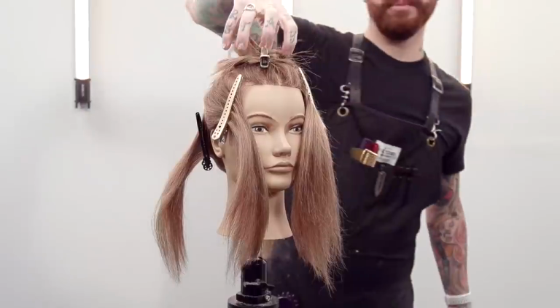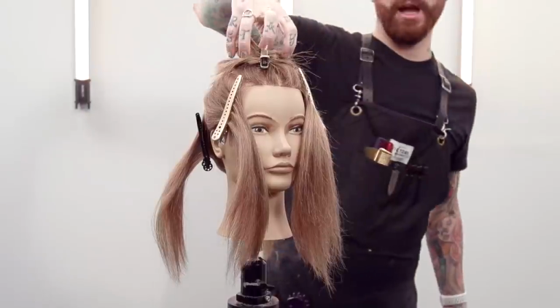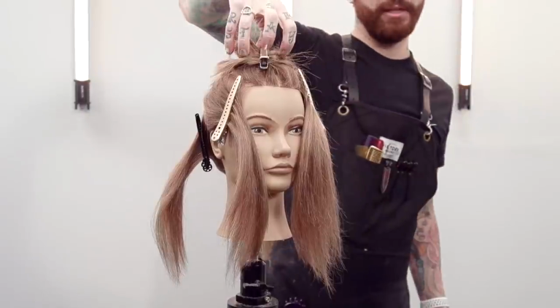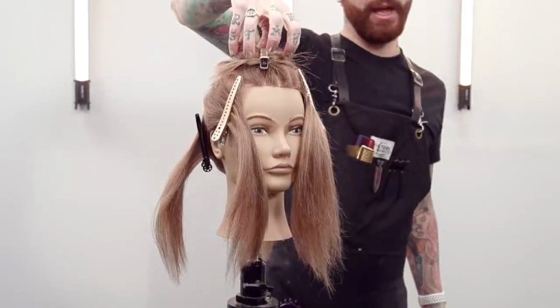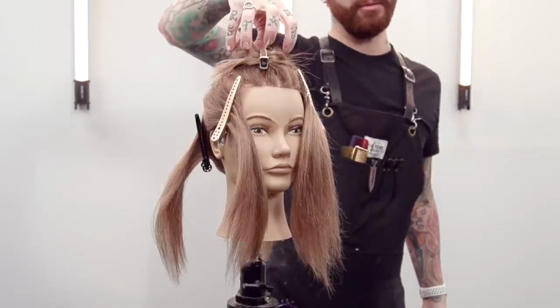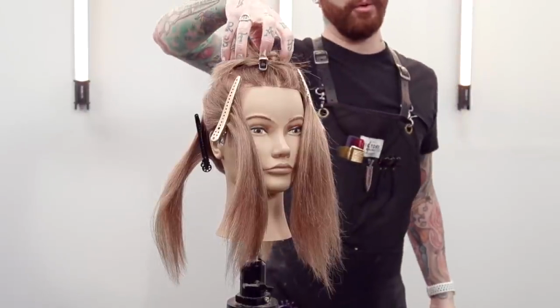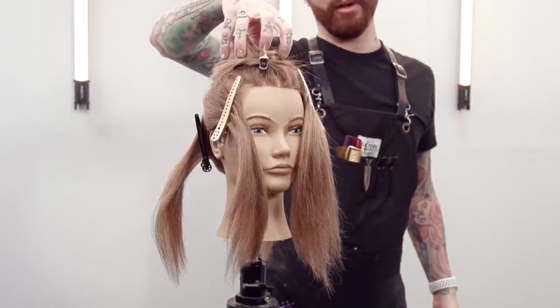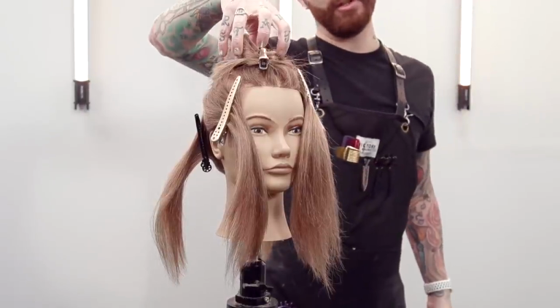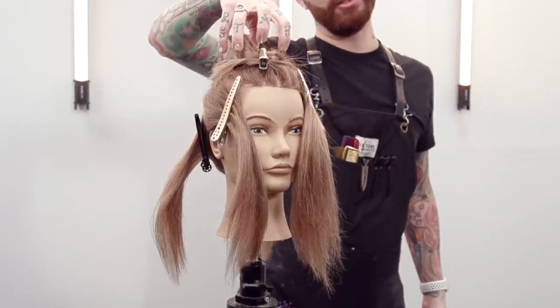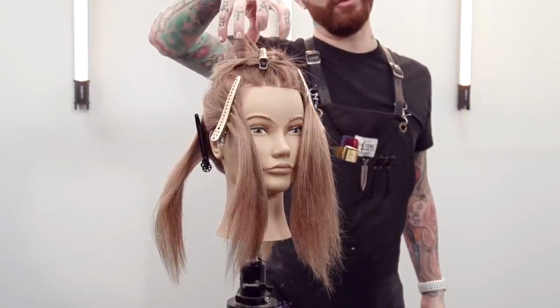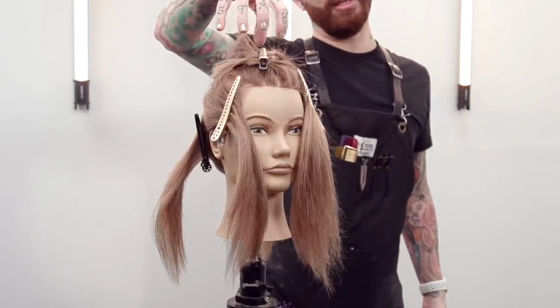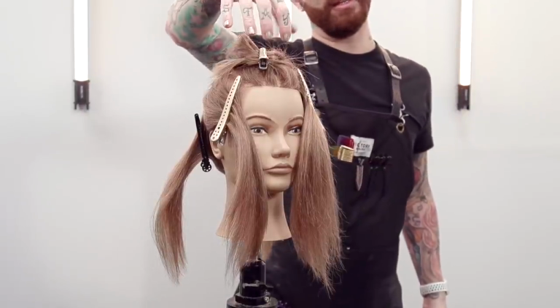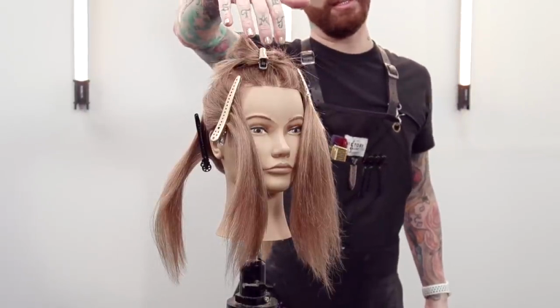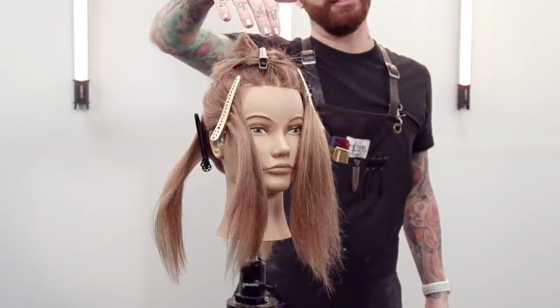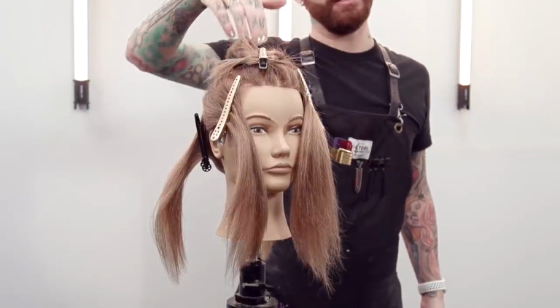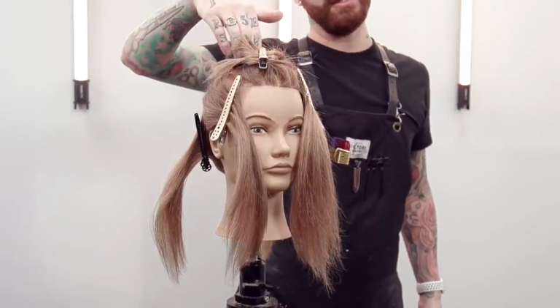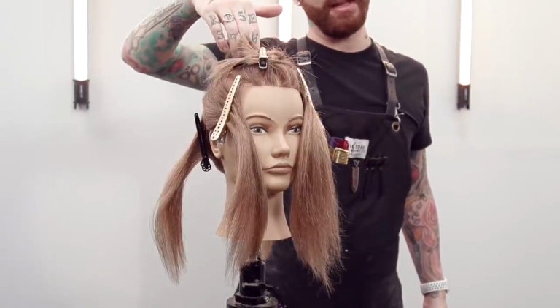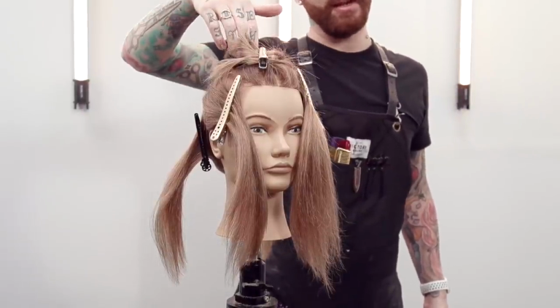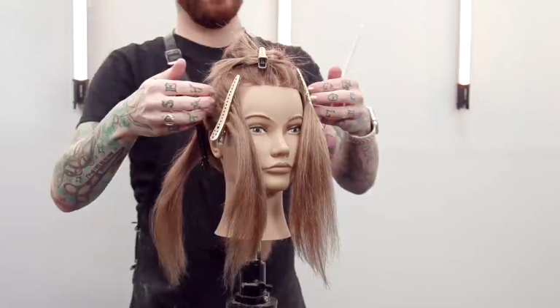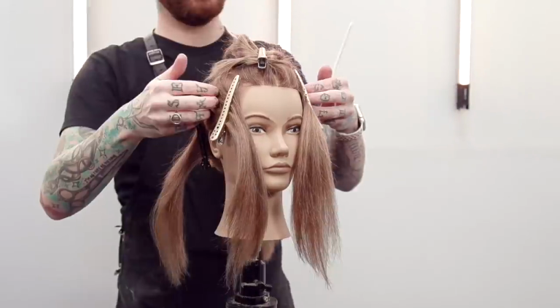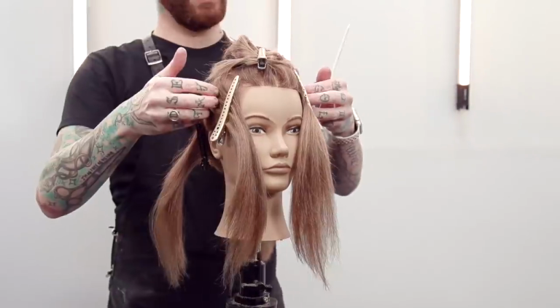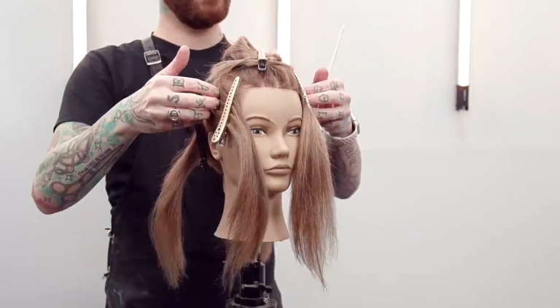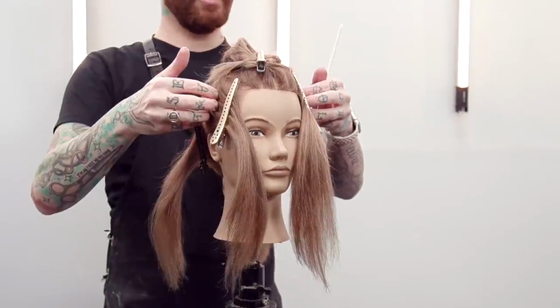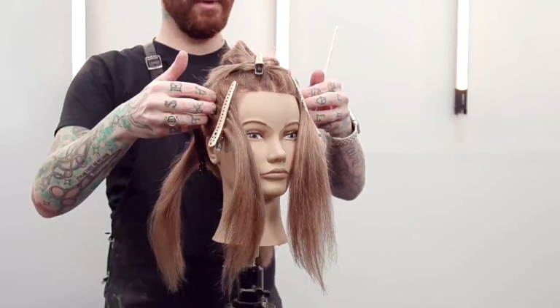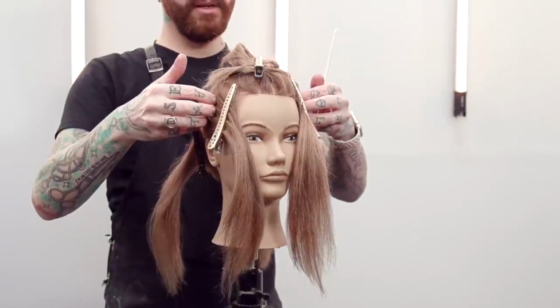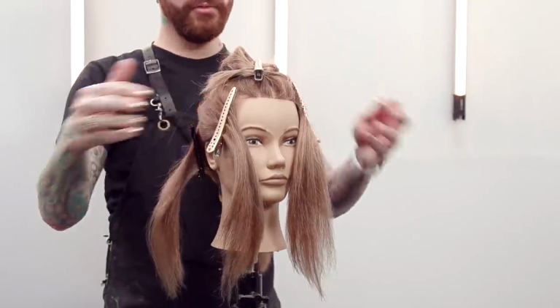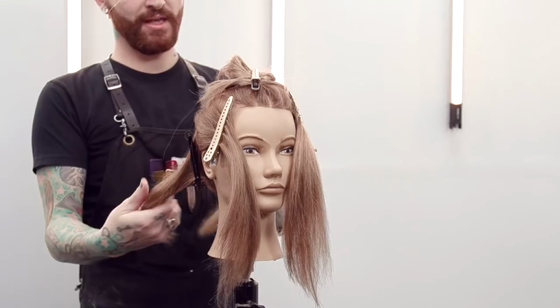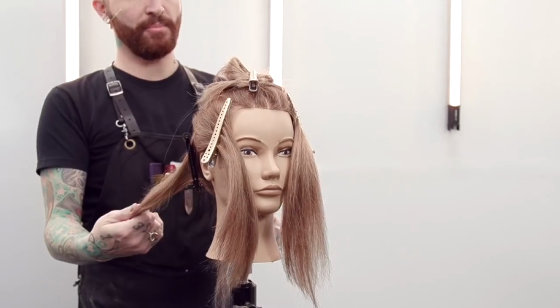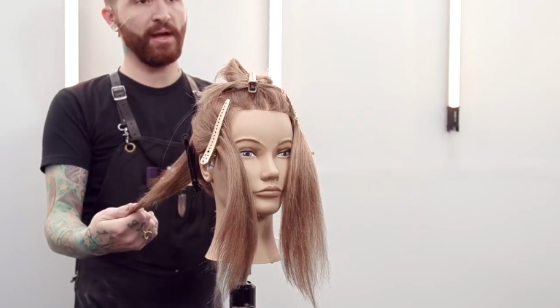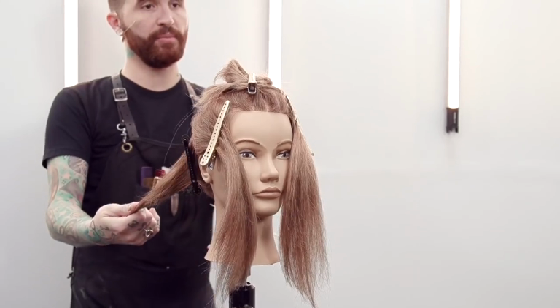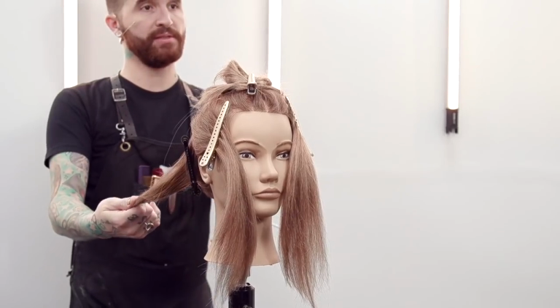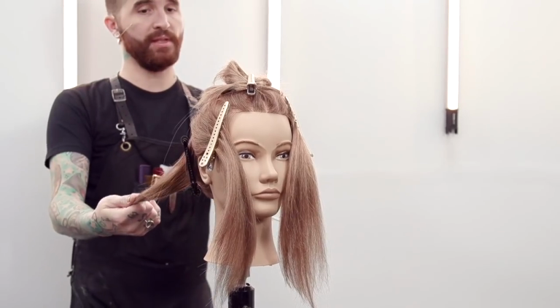Up top again where we're going to be doing the T's — highlighting the sides will be weaves and the back will be slices.